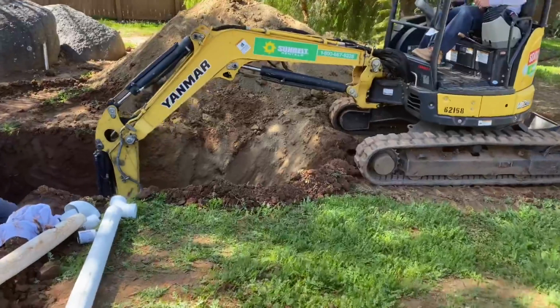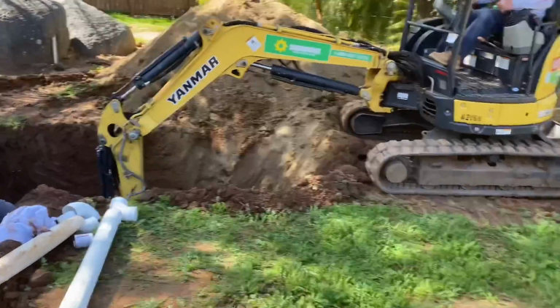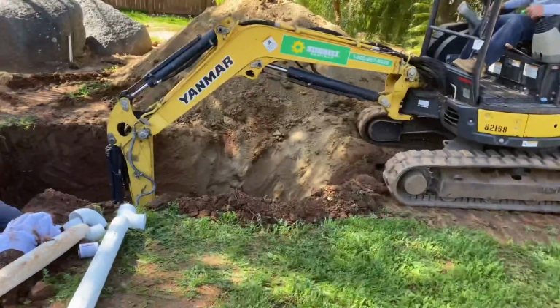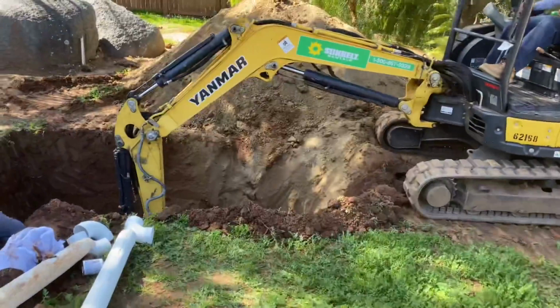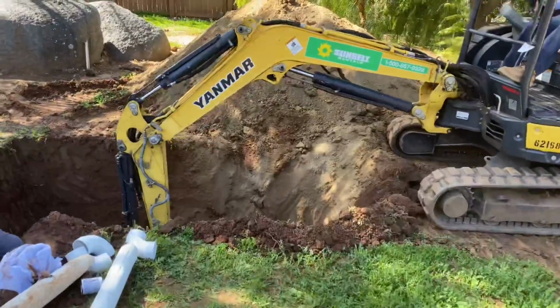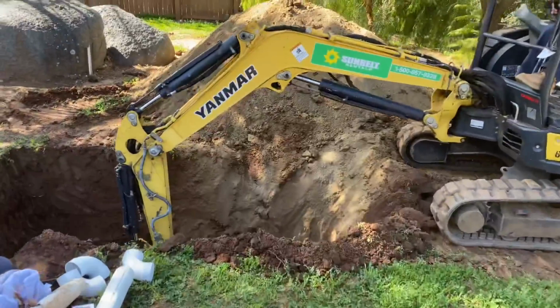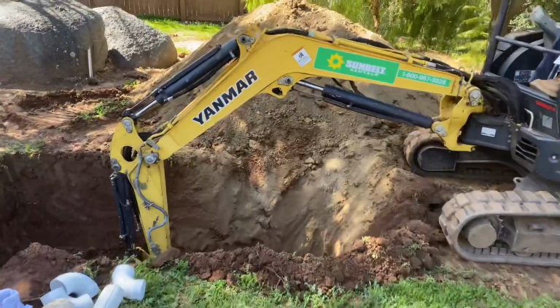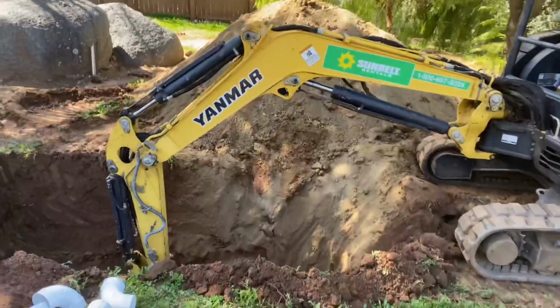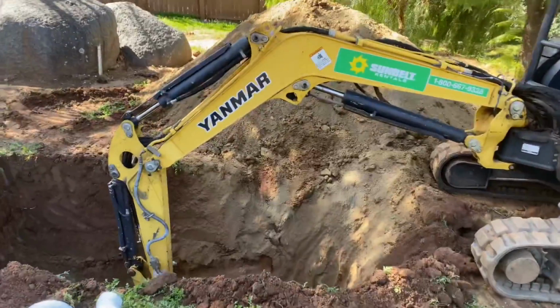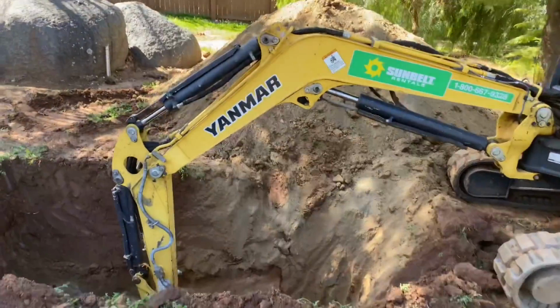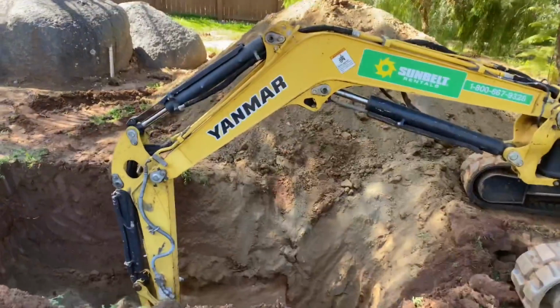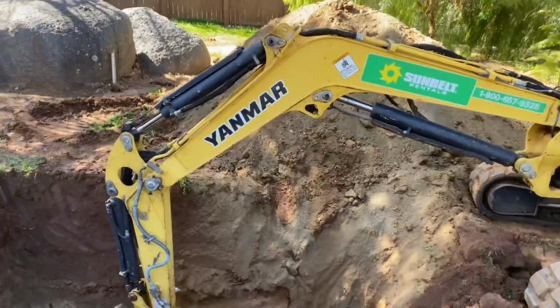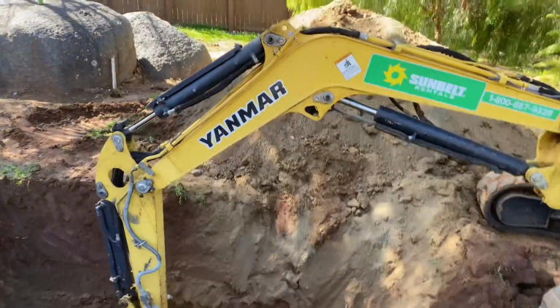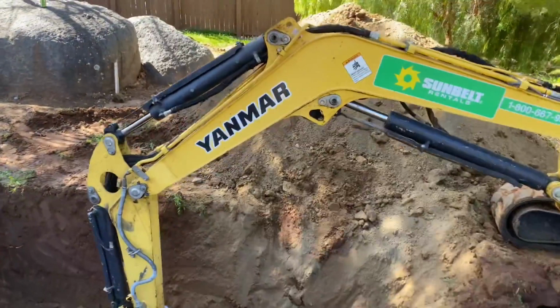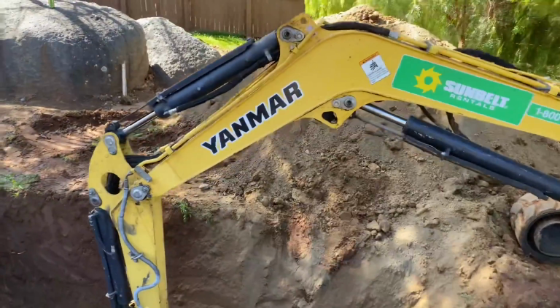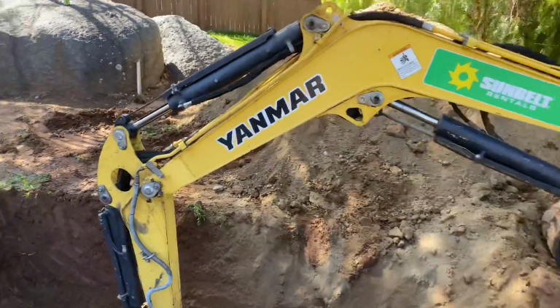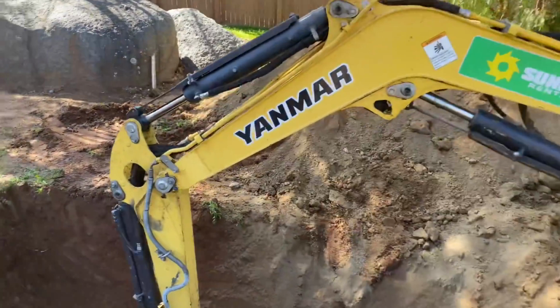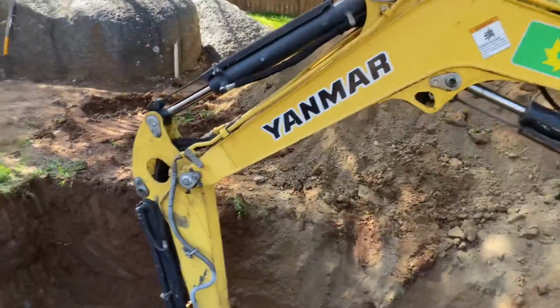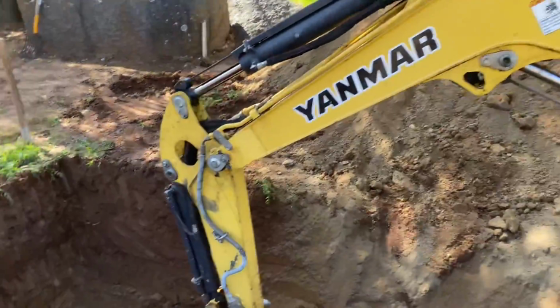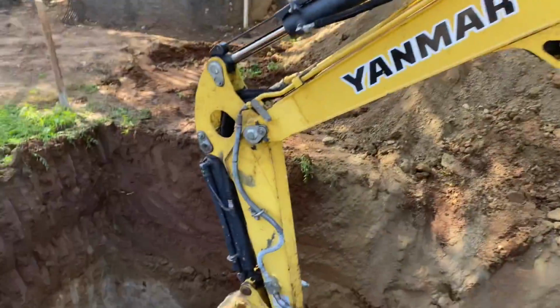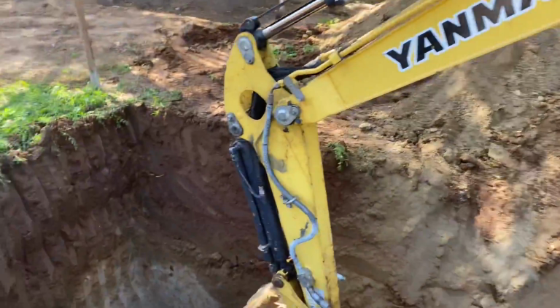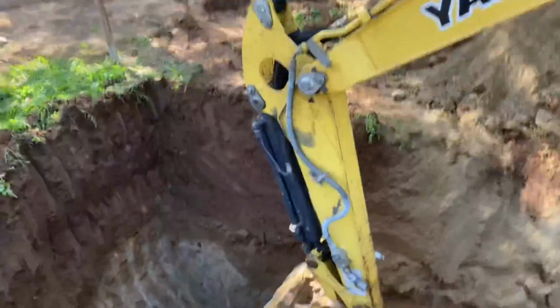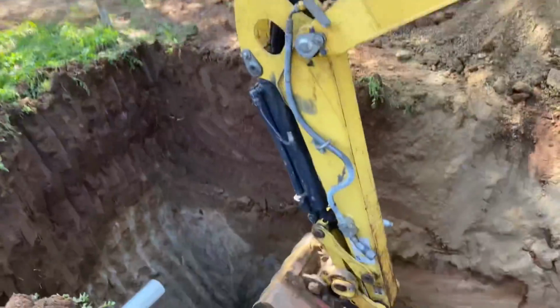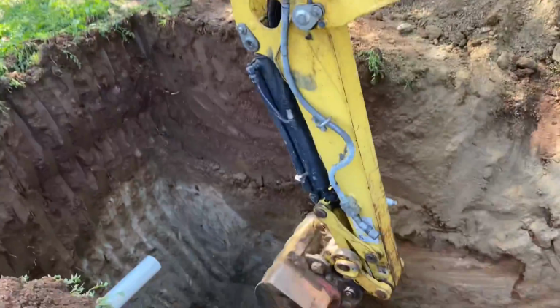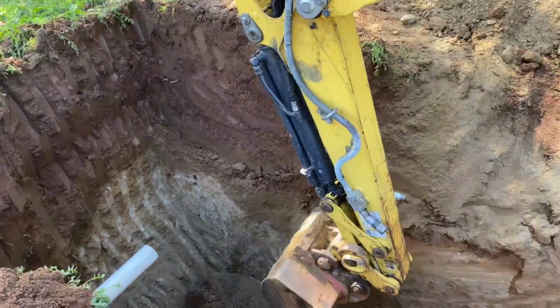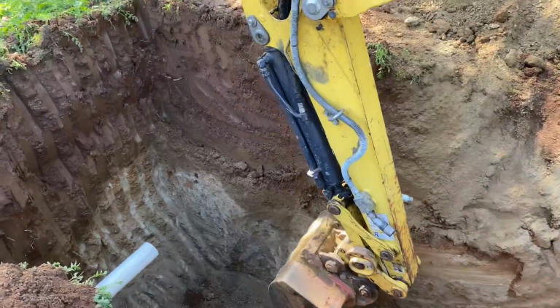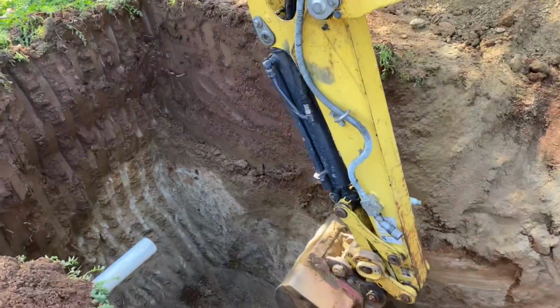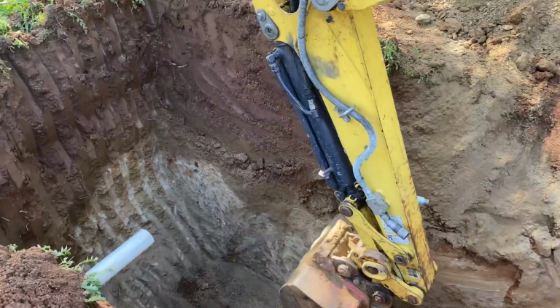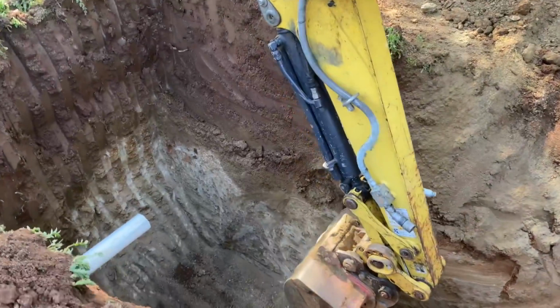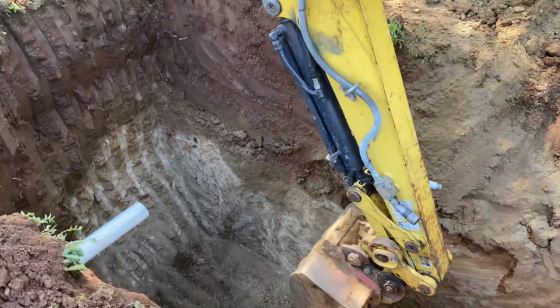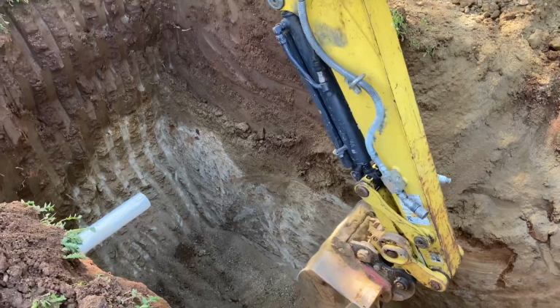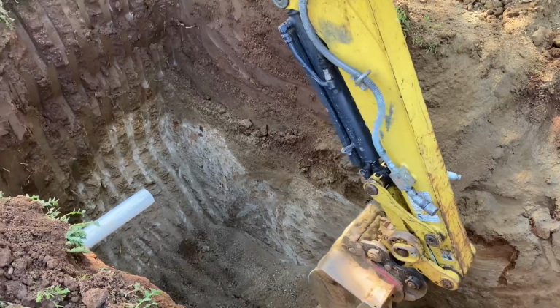Just to give you a glance of how deep we are — this leech pit is deep.